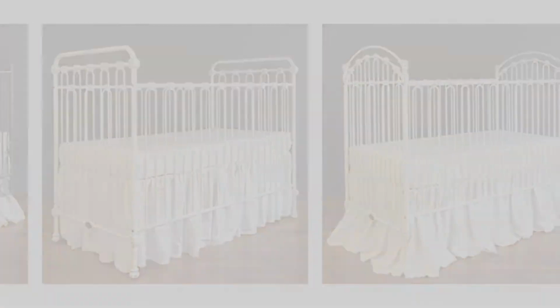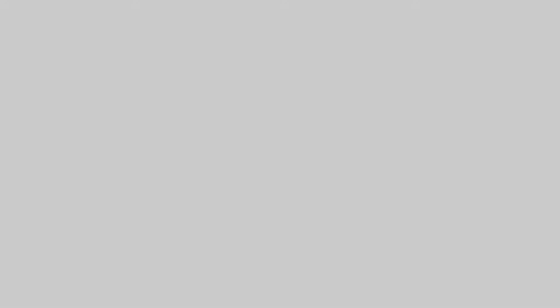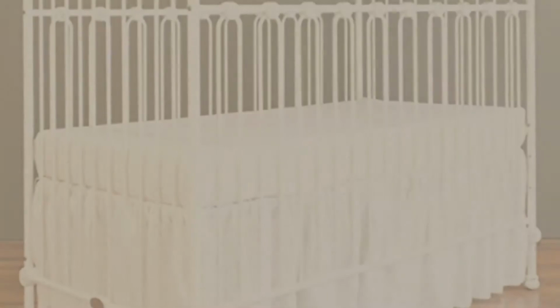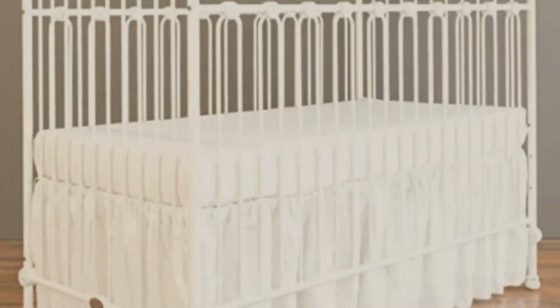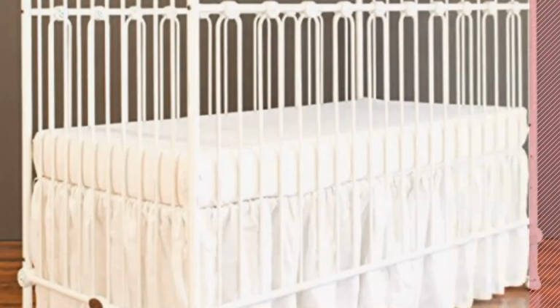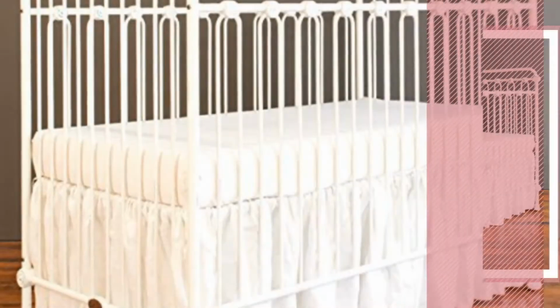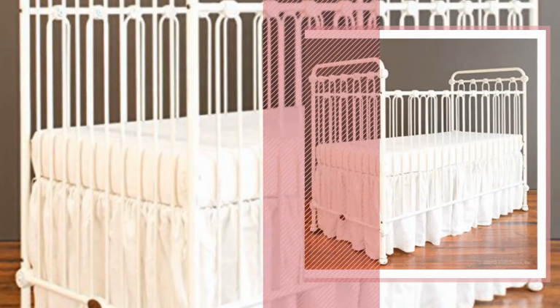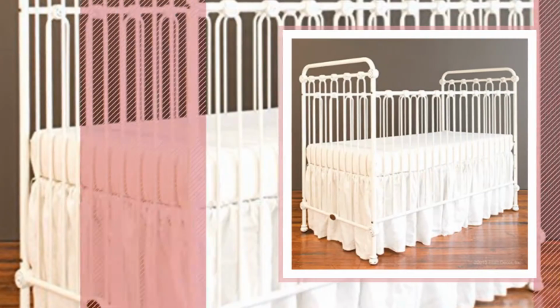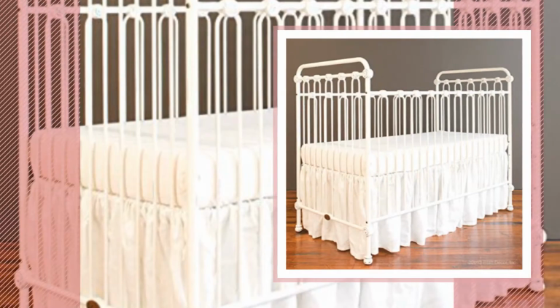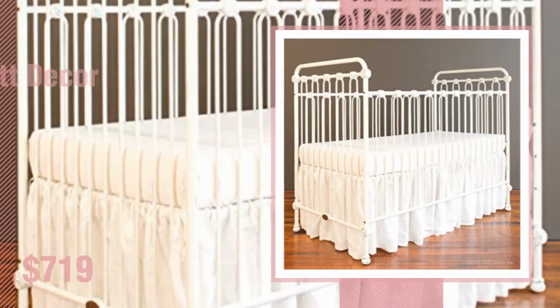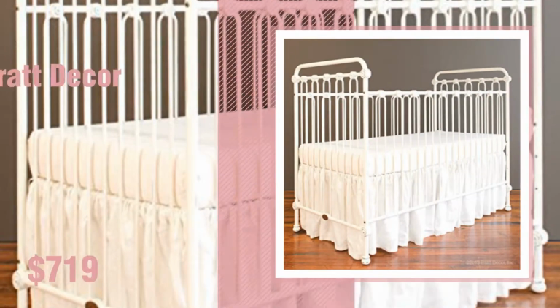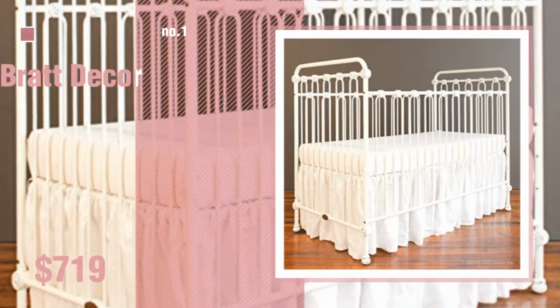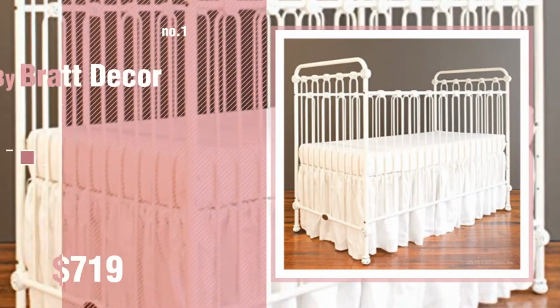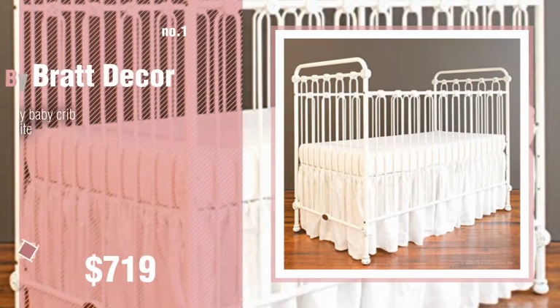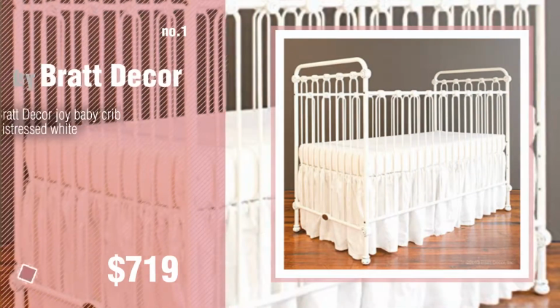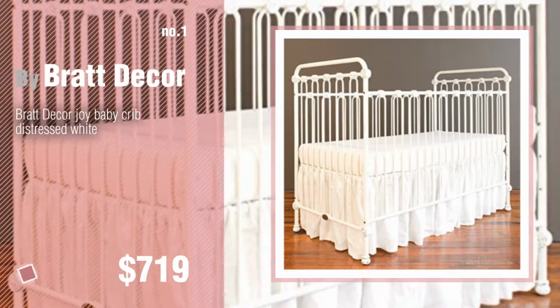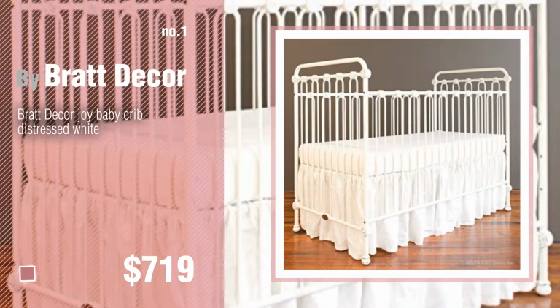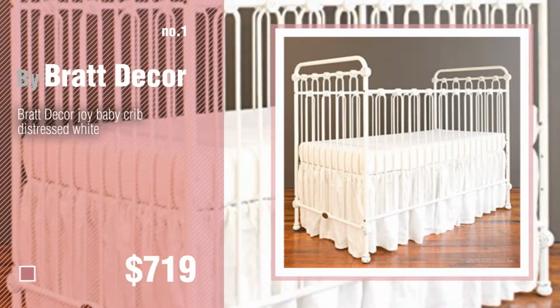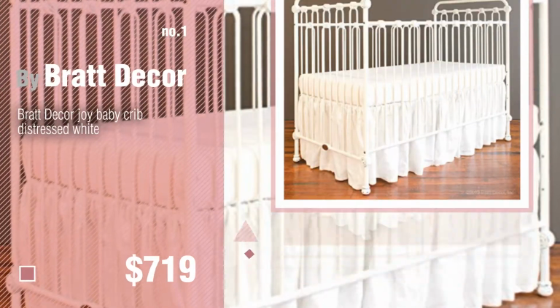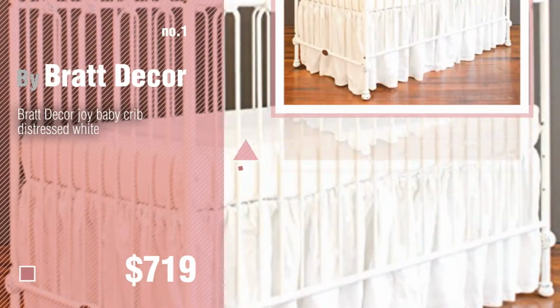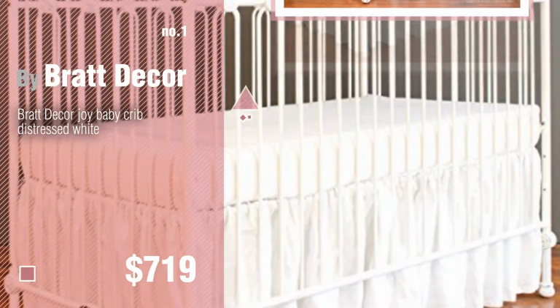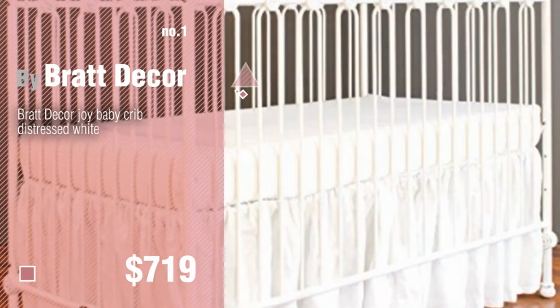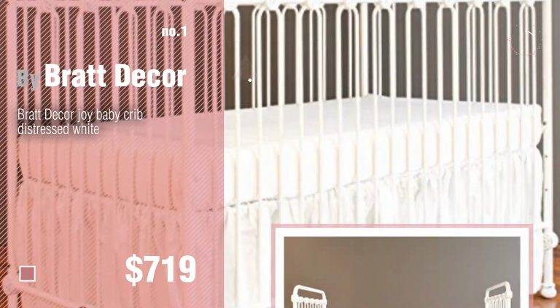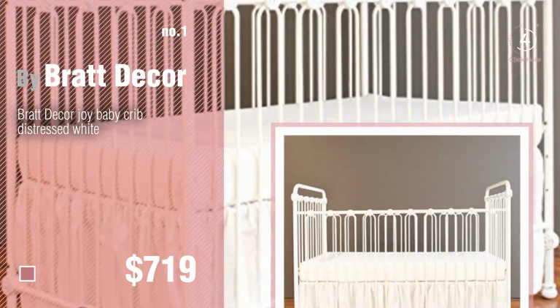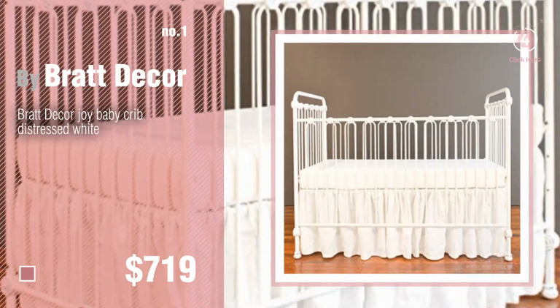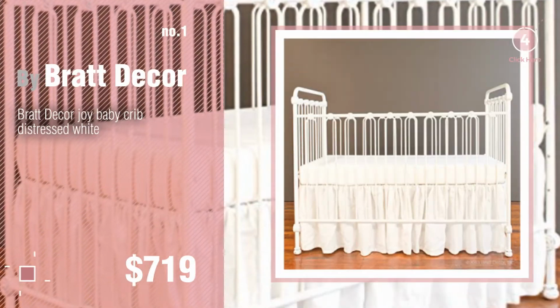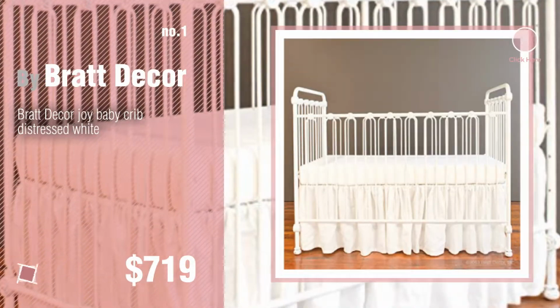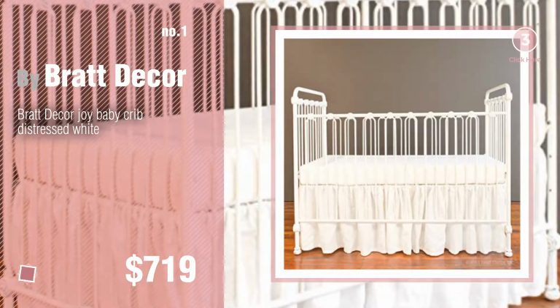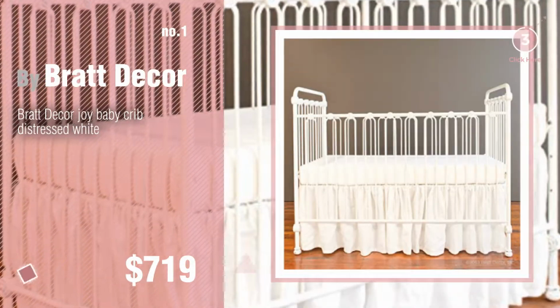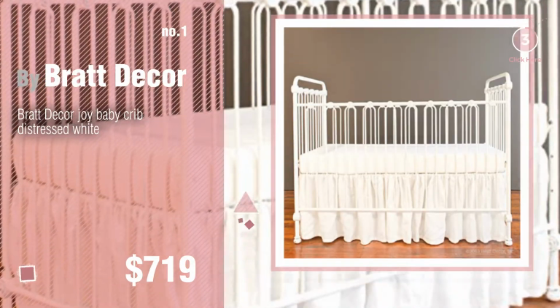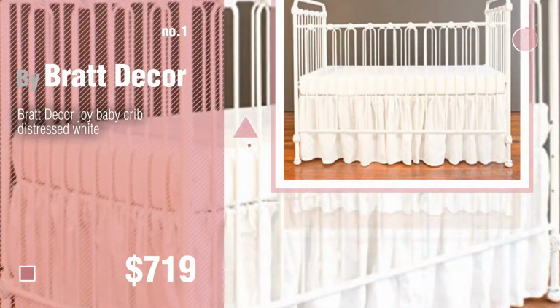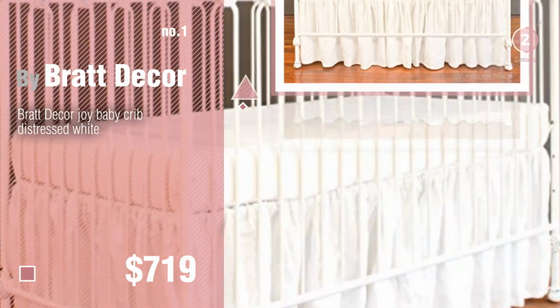Number 1, Most Popular by Brat Decor. Watch this video and get inspired.